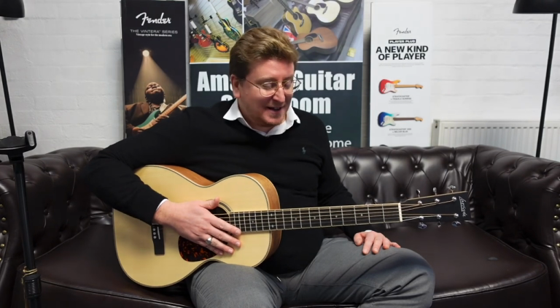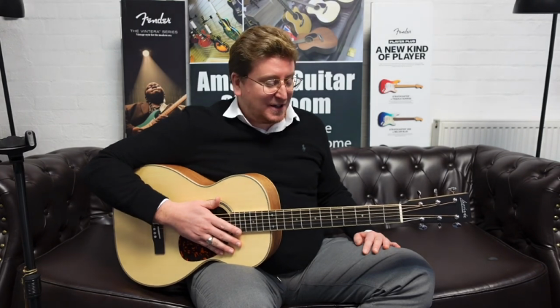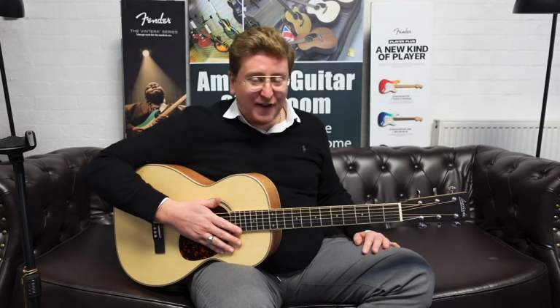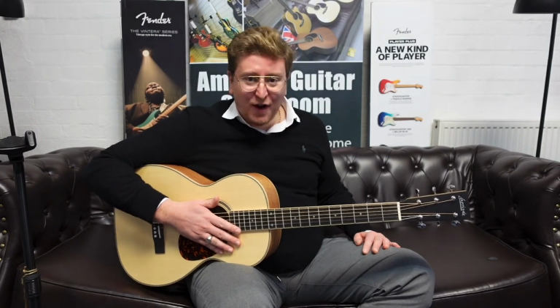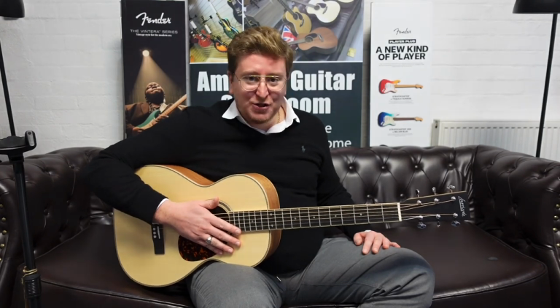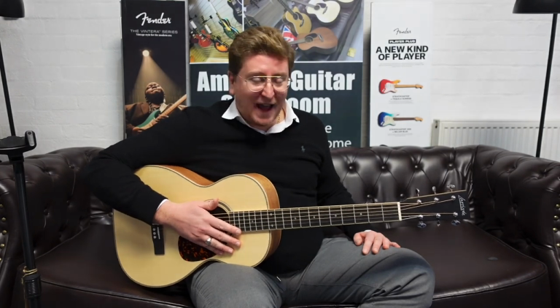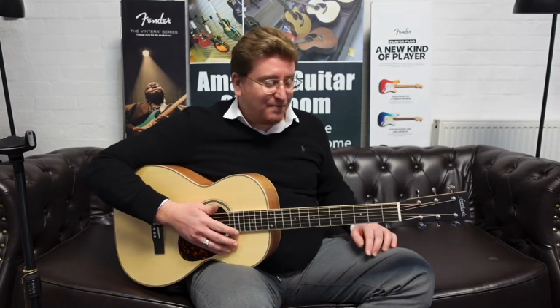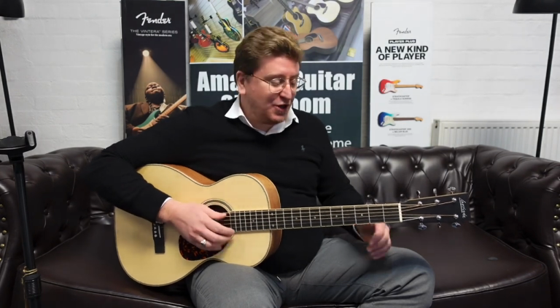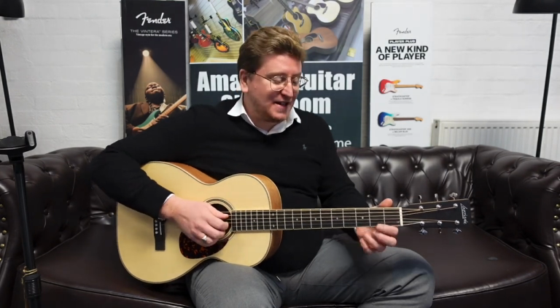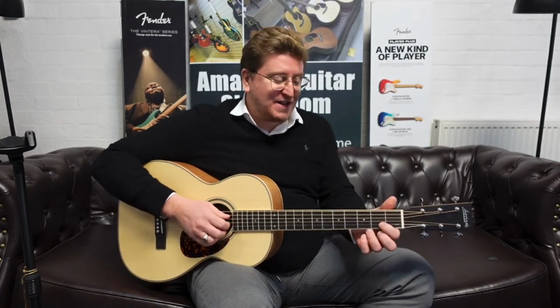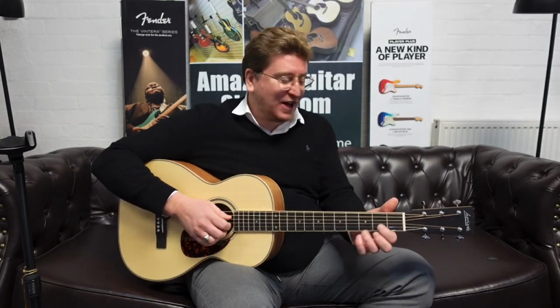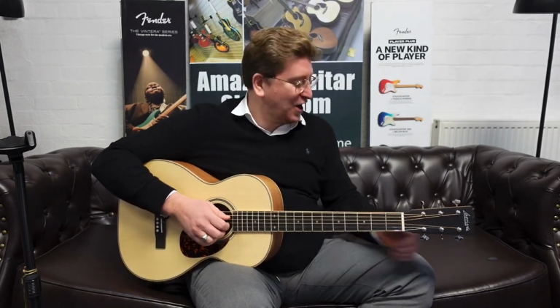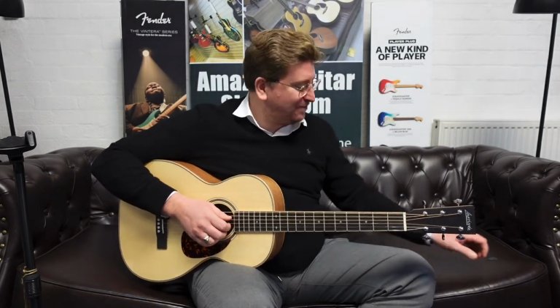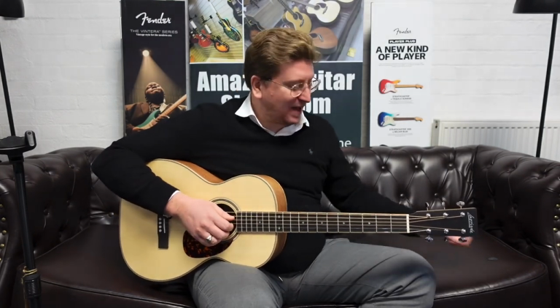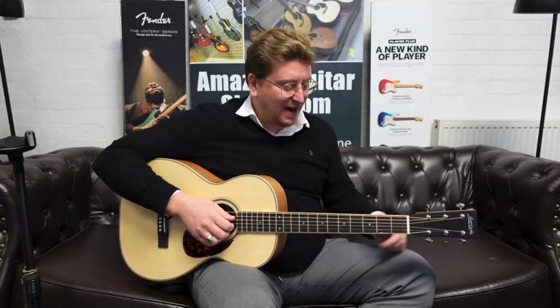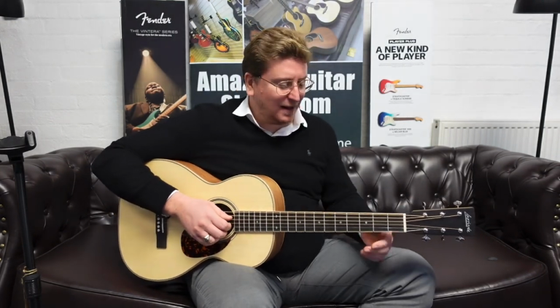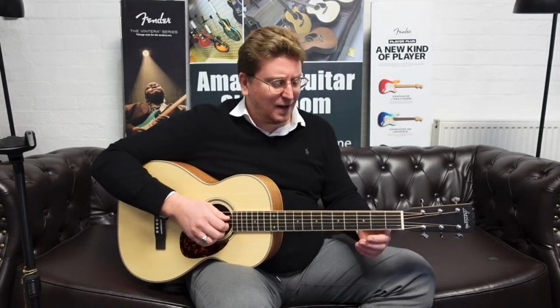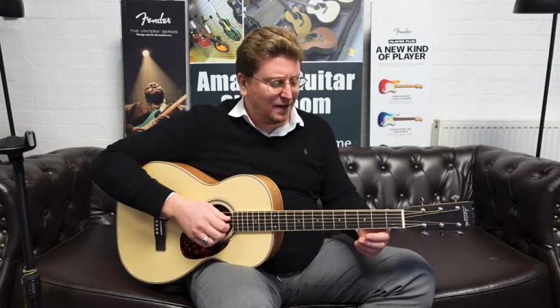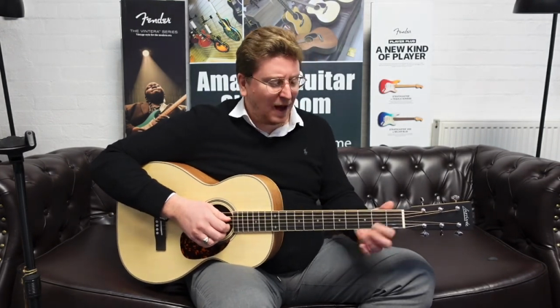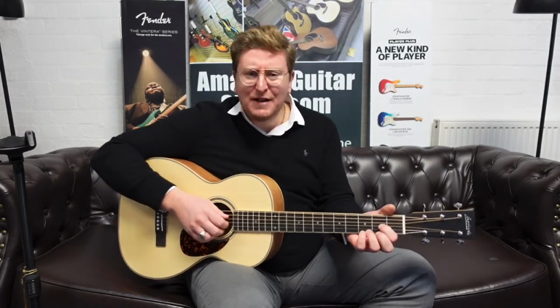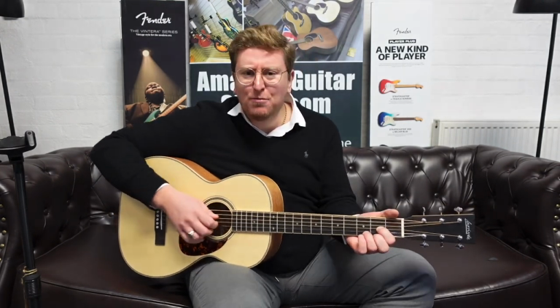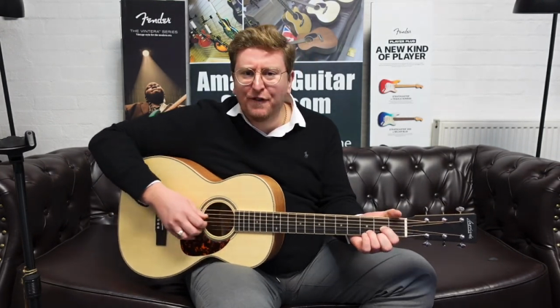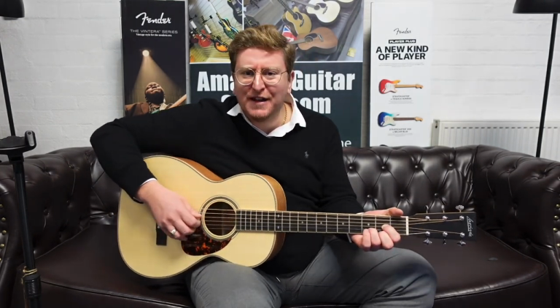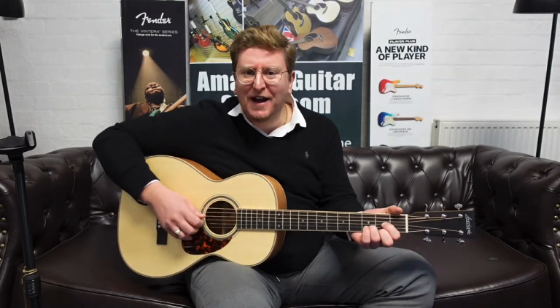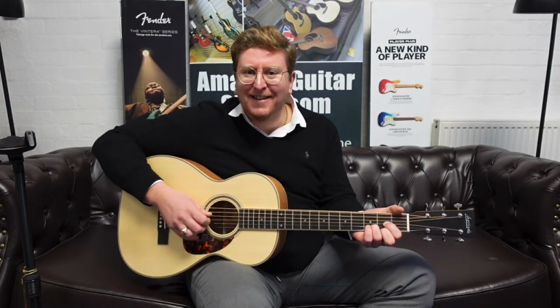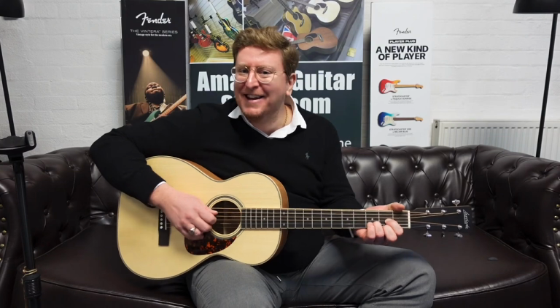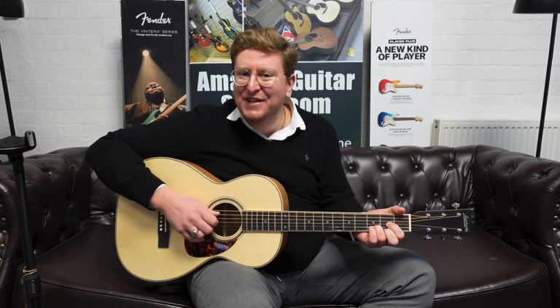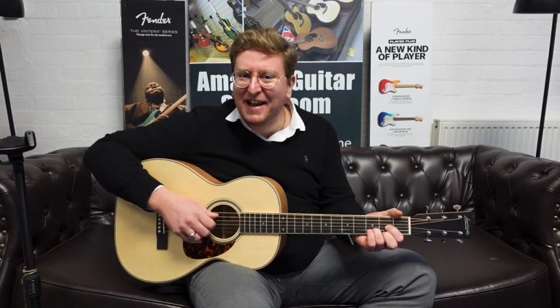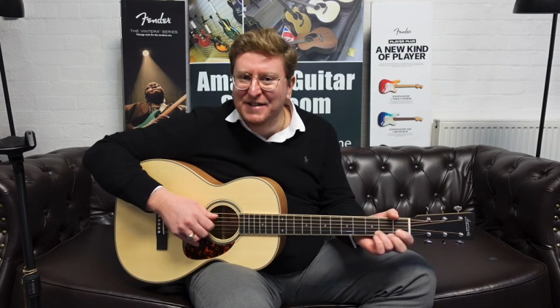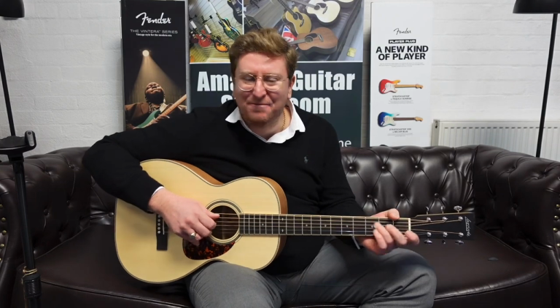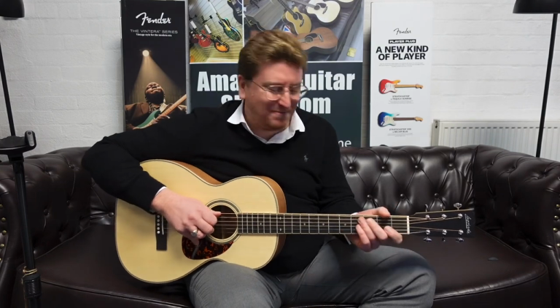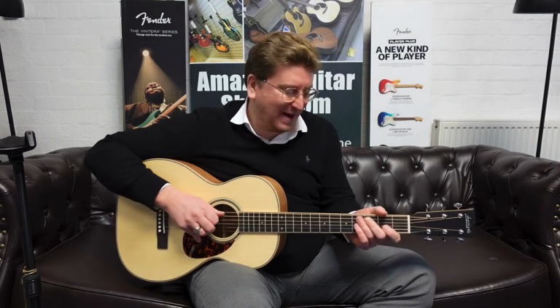Thank you very much again, you guys take care, and I'll play some more fingerstyle and I'll see you later. Bye bye.